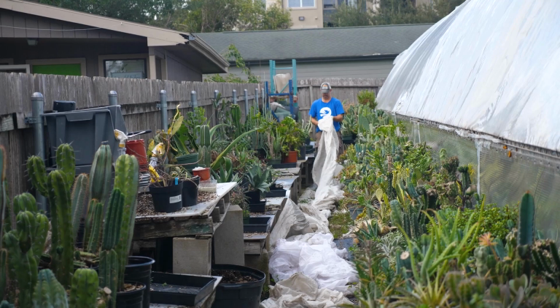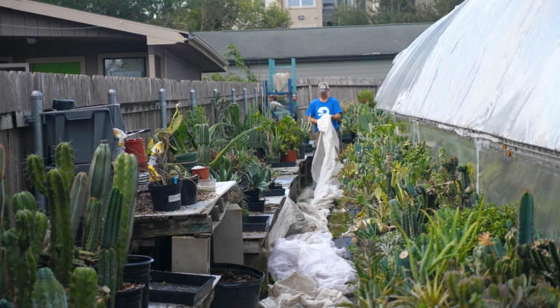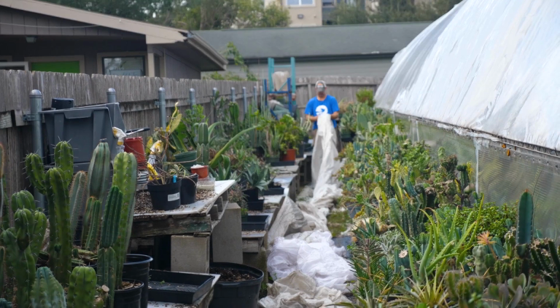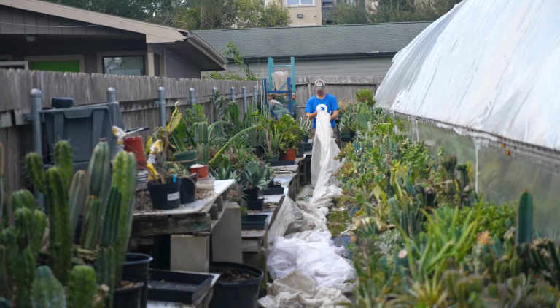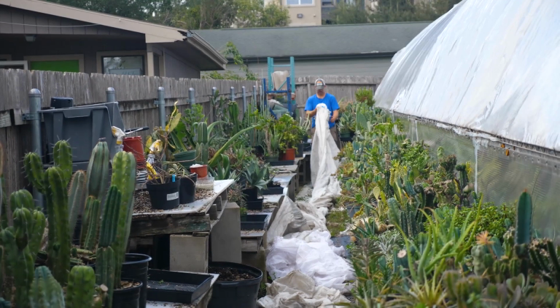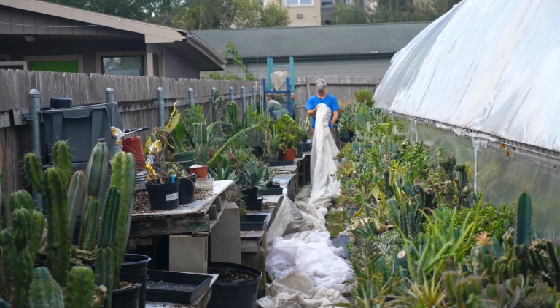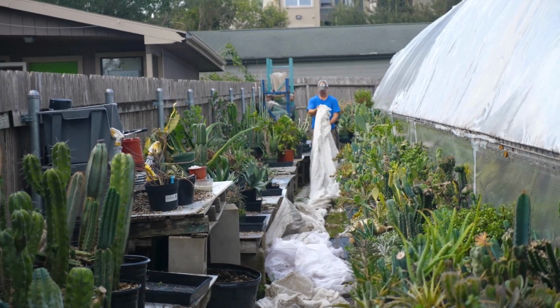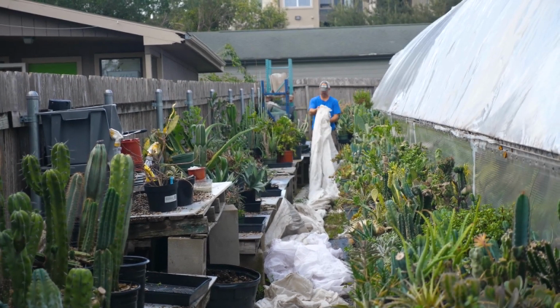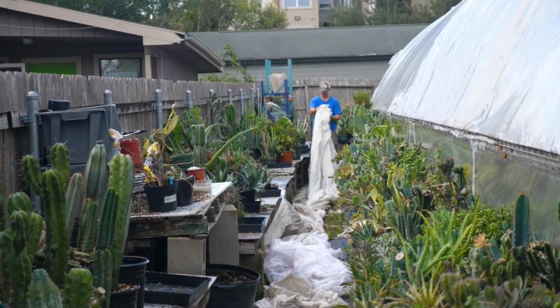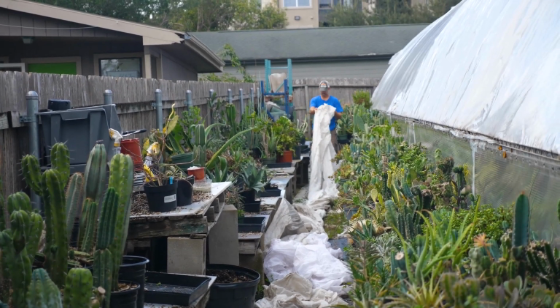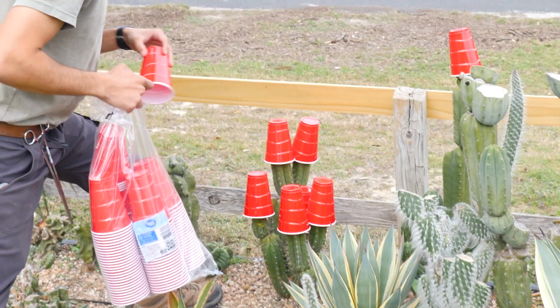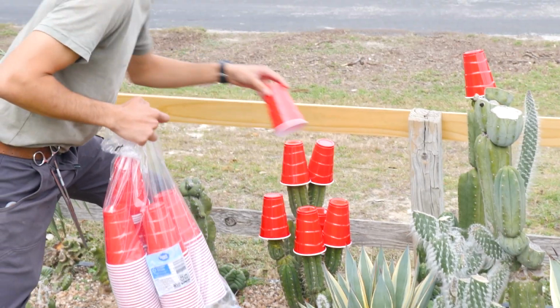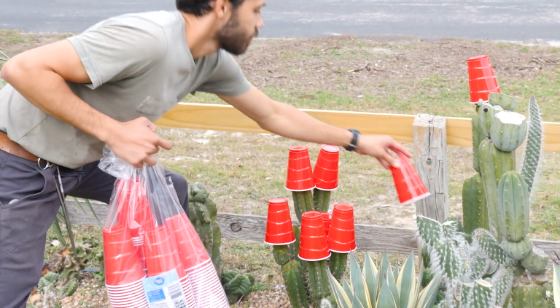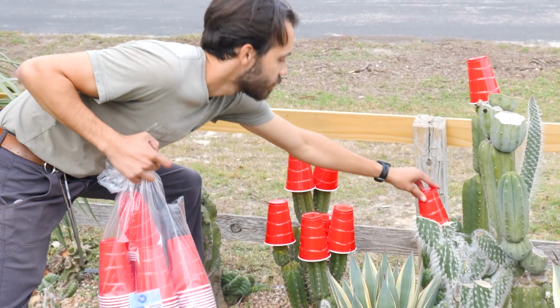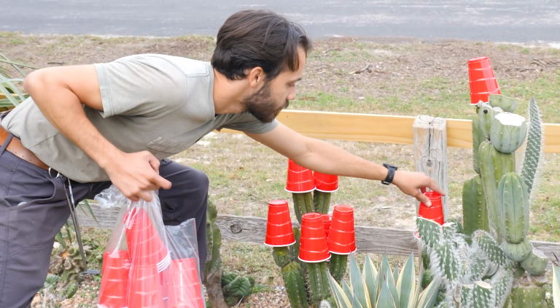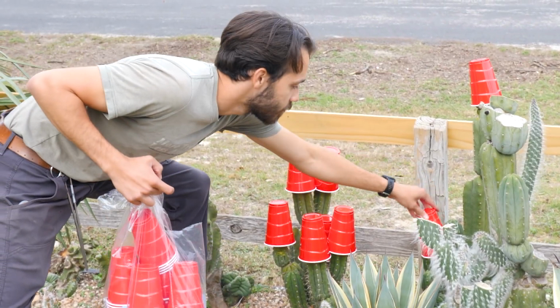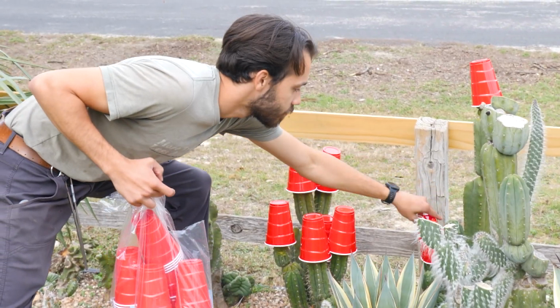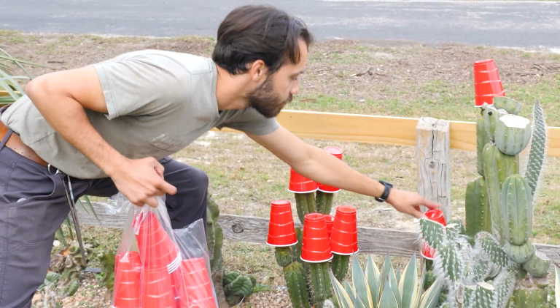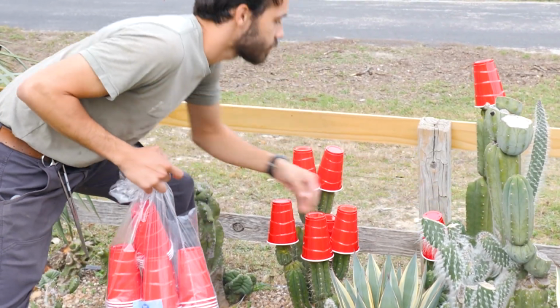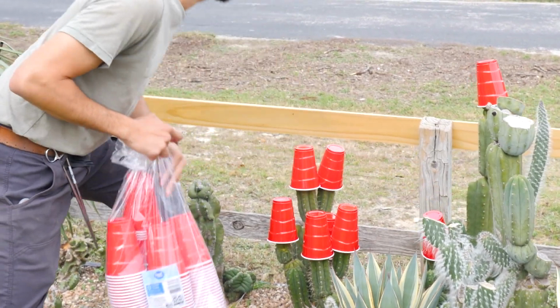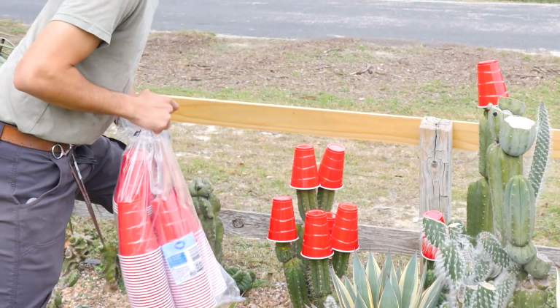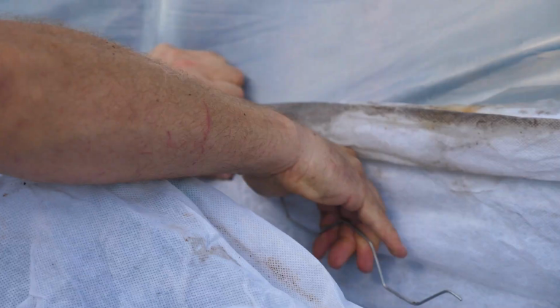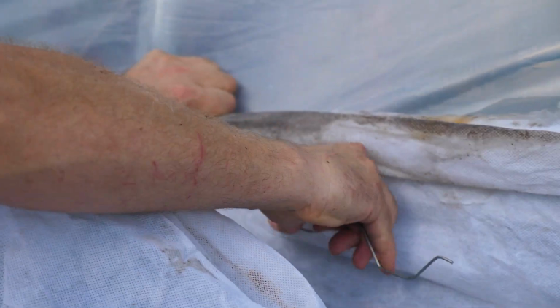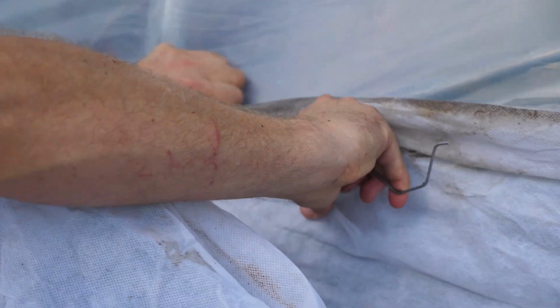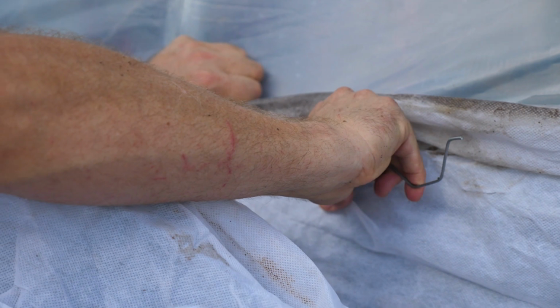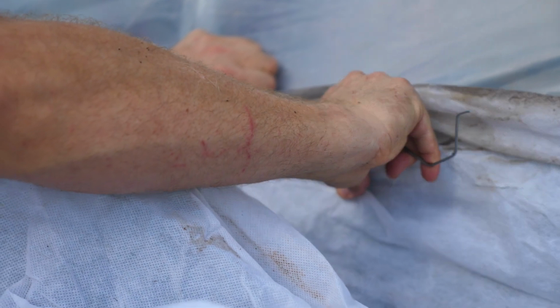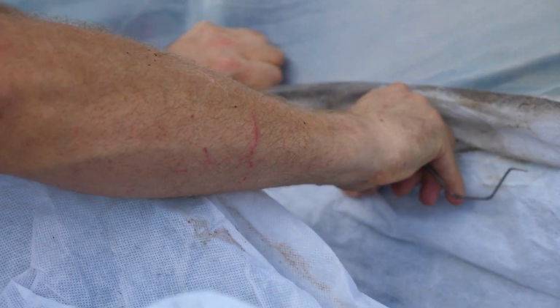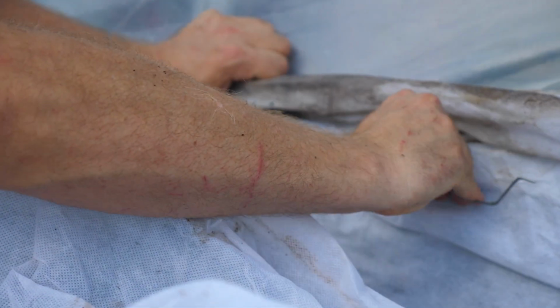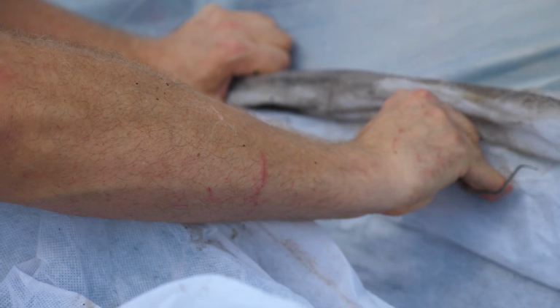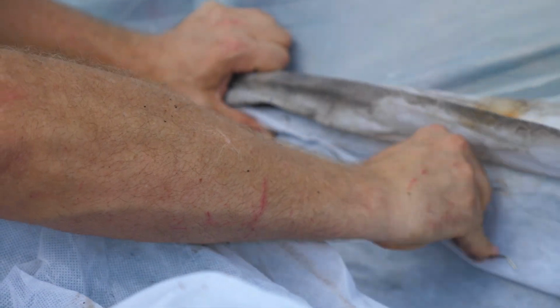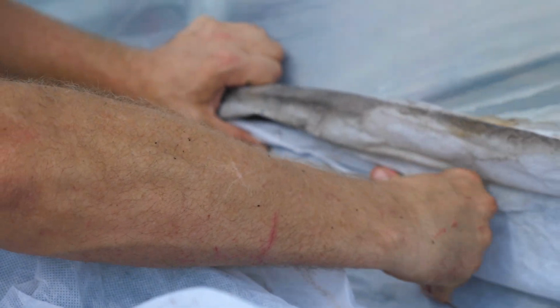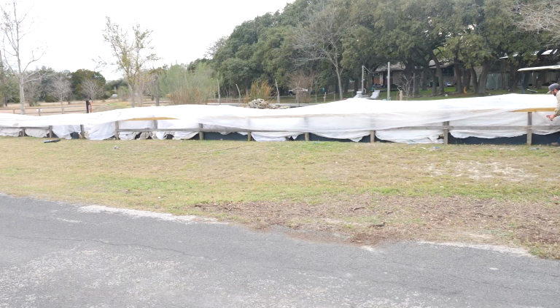This time on Botany Basics, the guys show you how to use wiggle wire and frost cloth to protect your plants in winter.